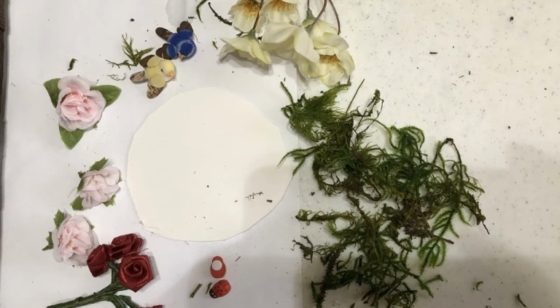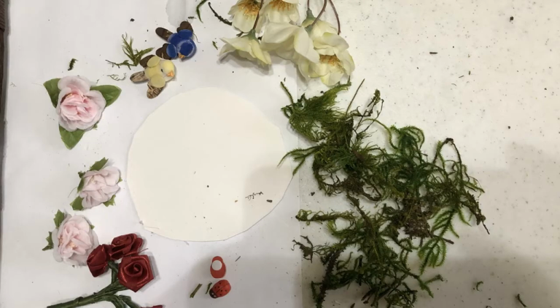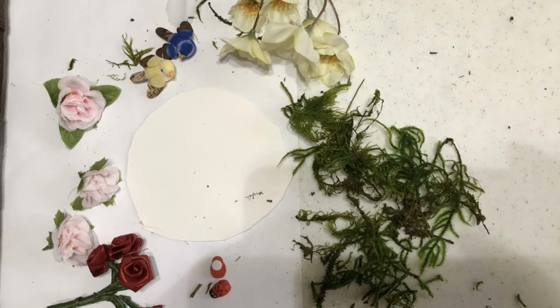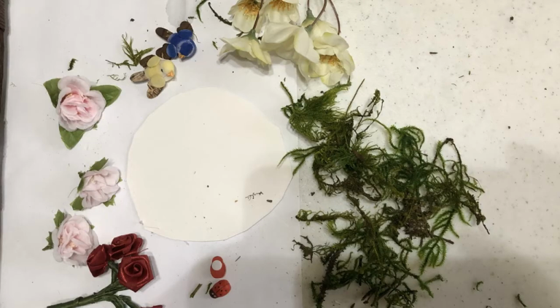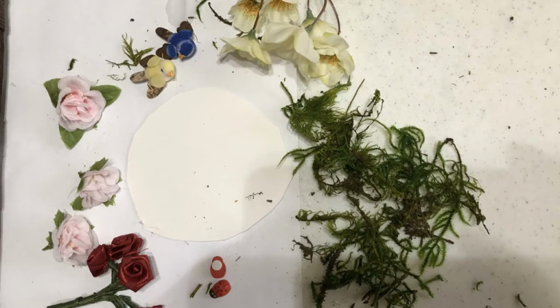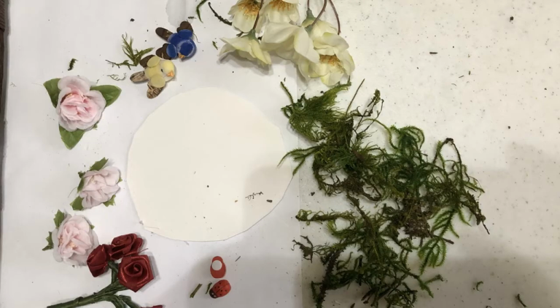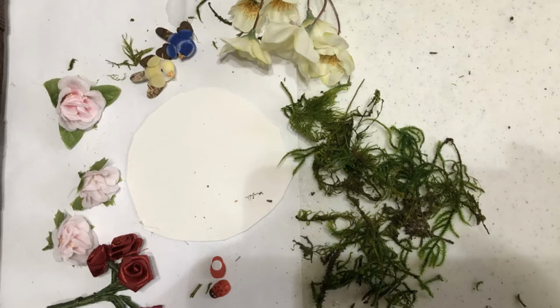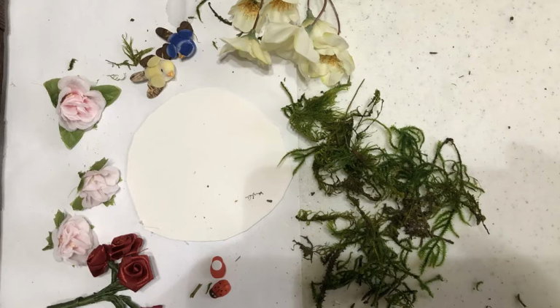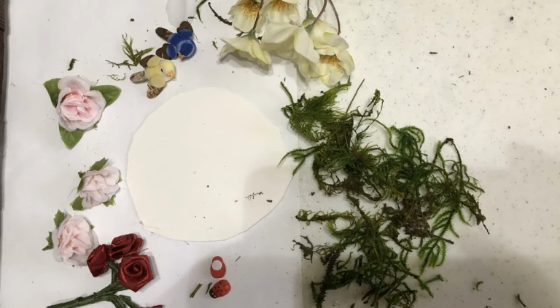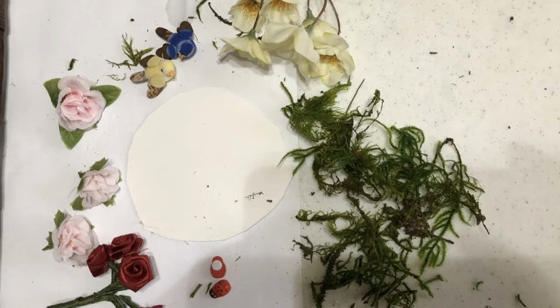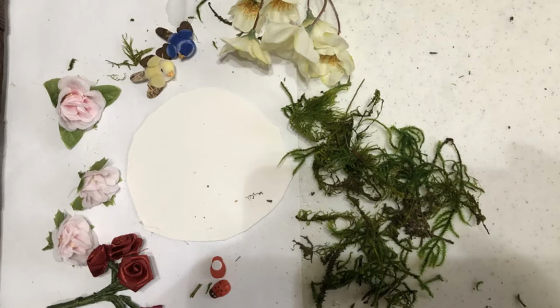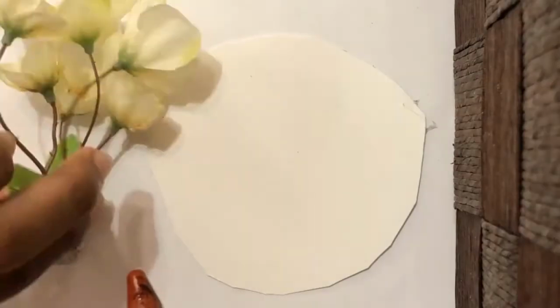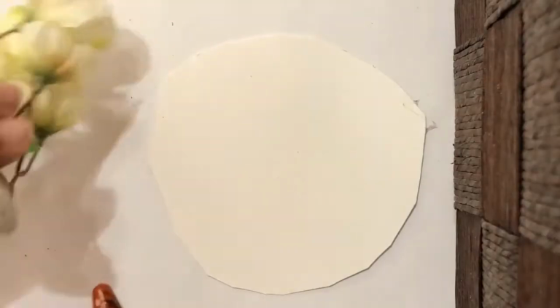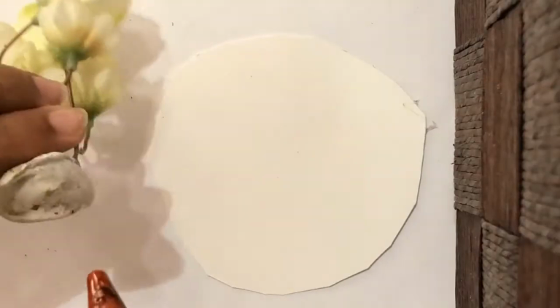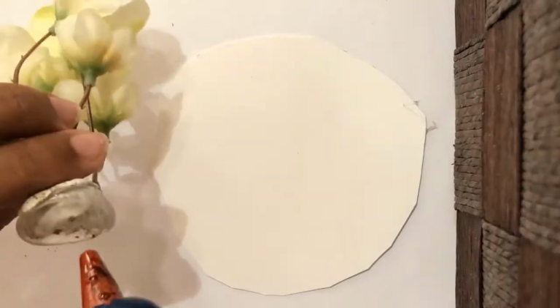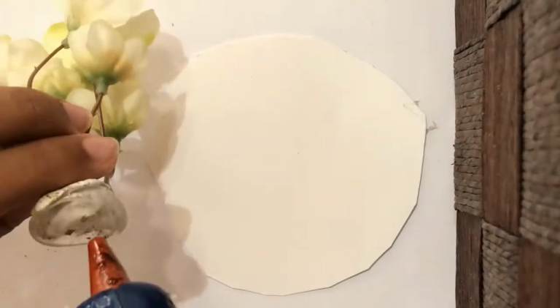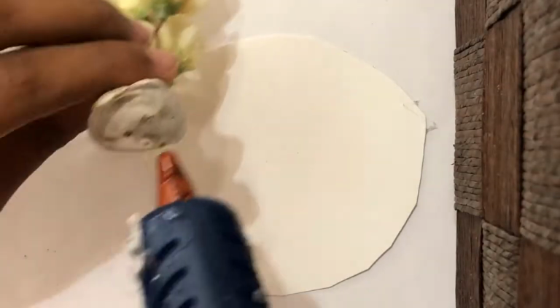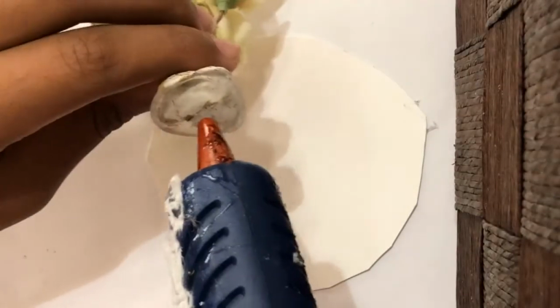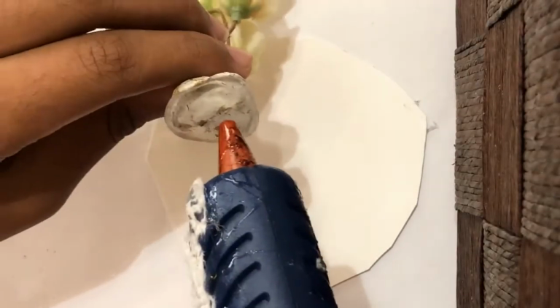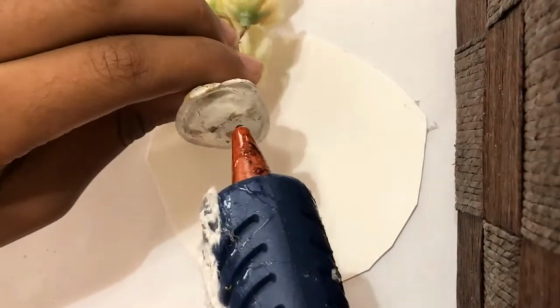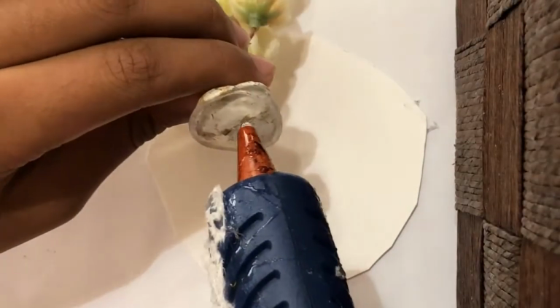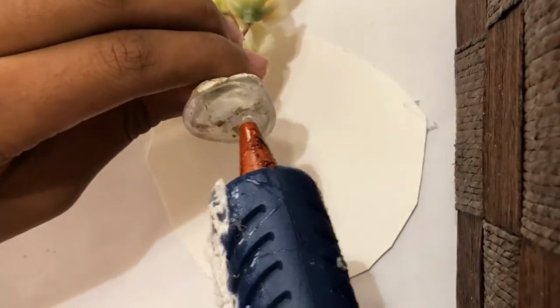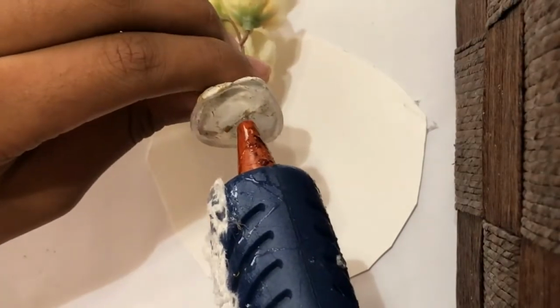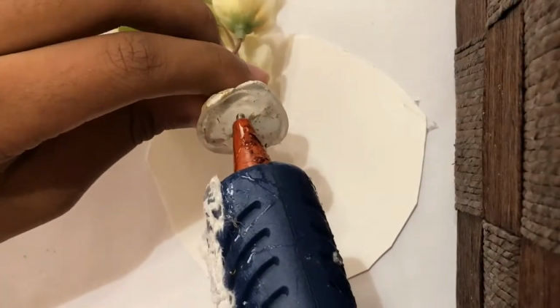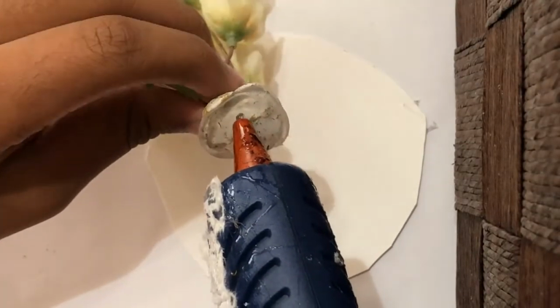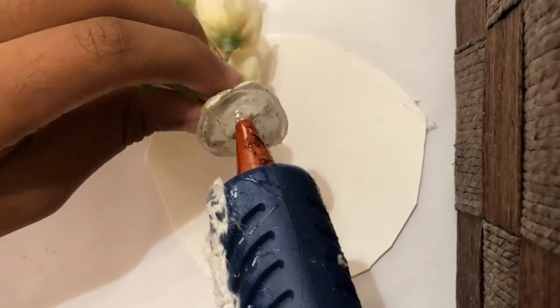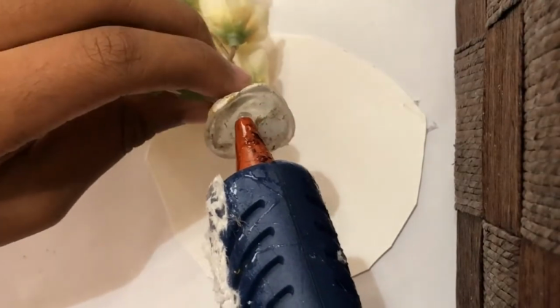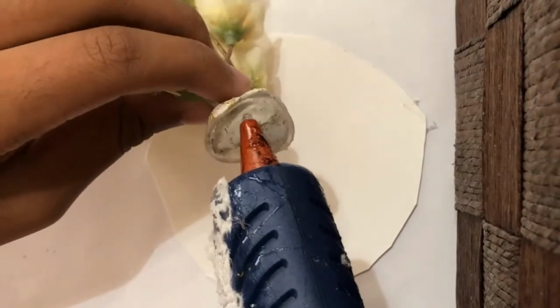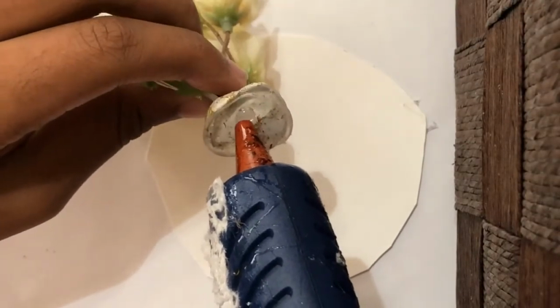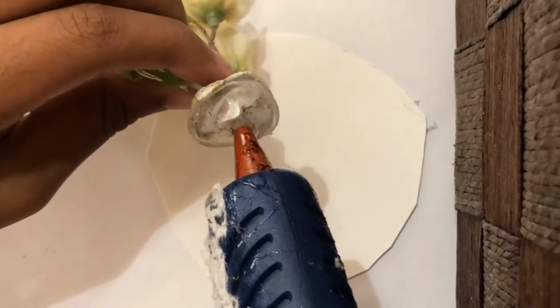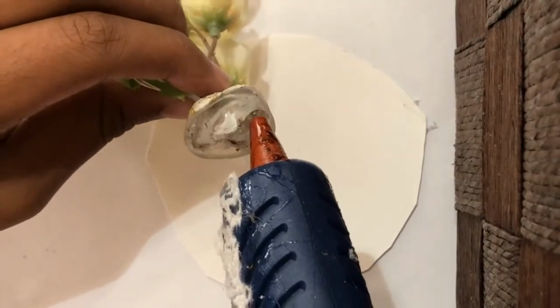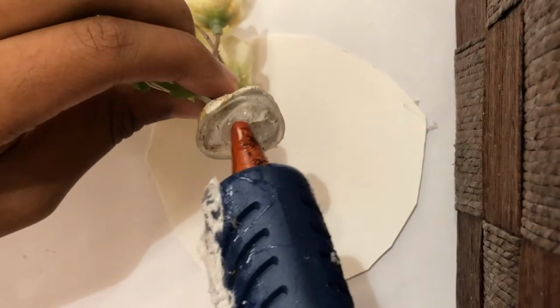For the terrarium I'm building, I'm using some fake plants, fake moss, and some fake minerals.